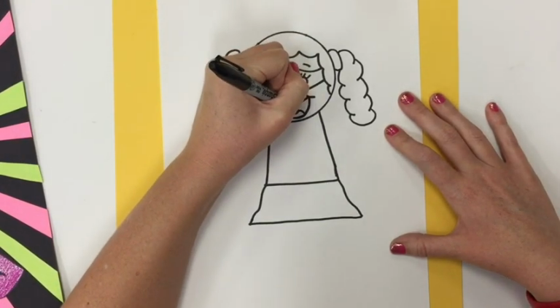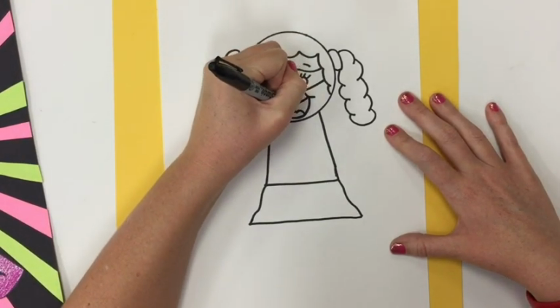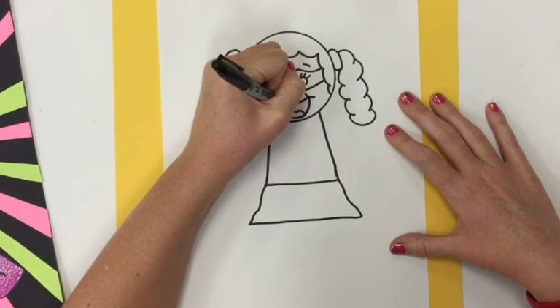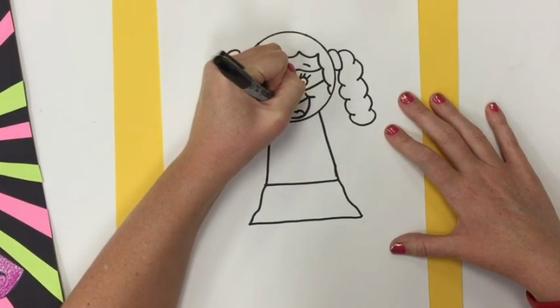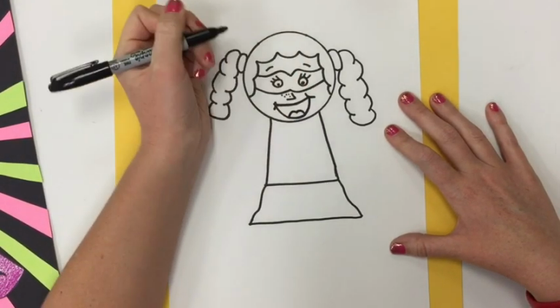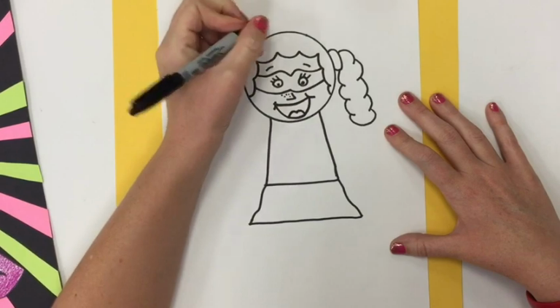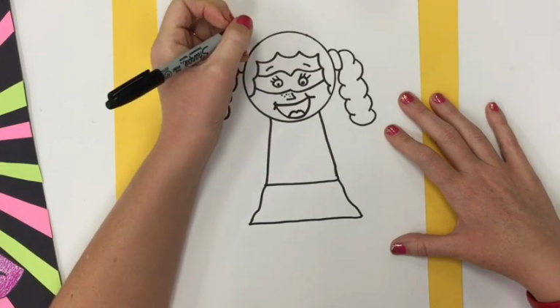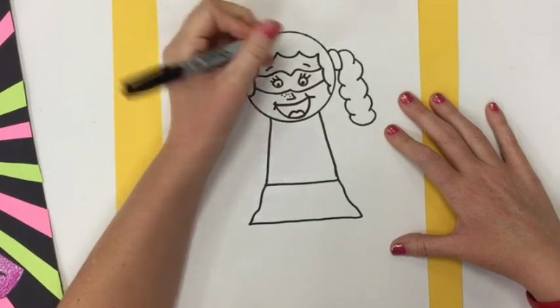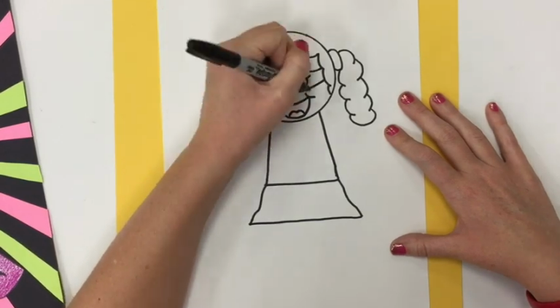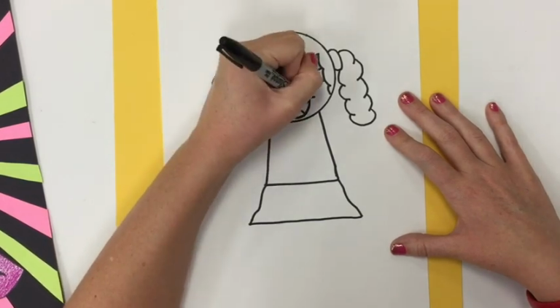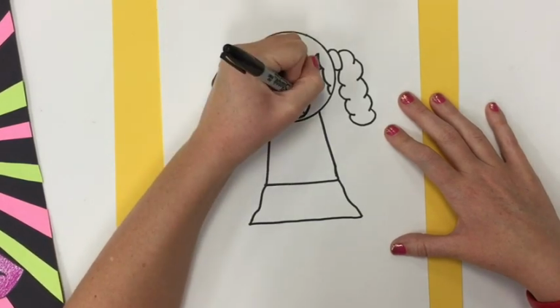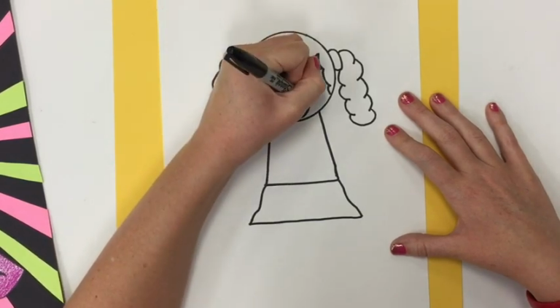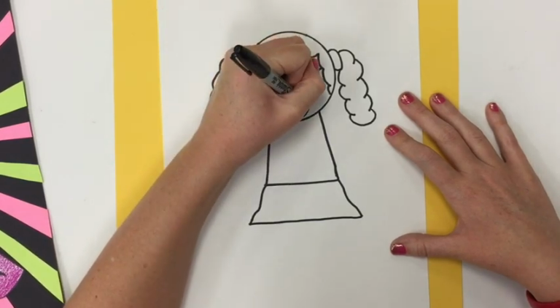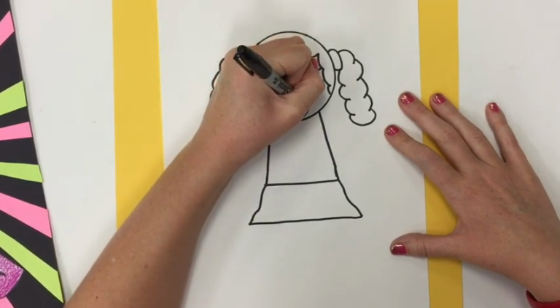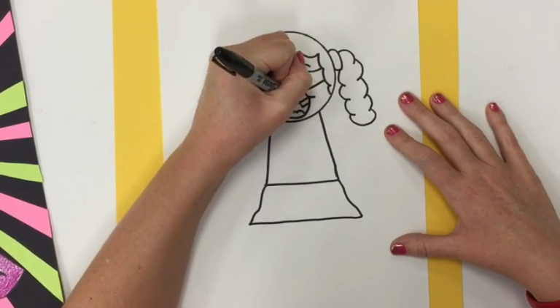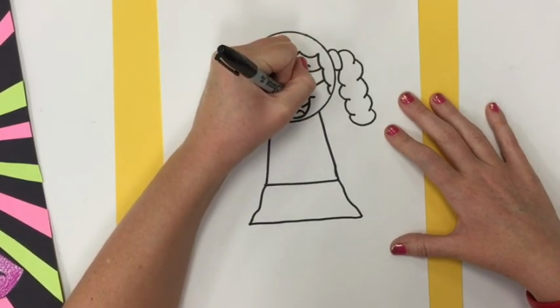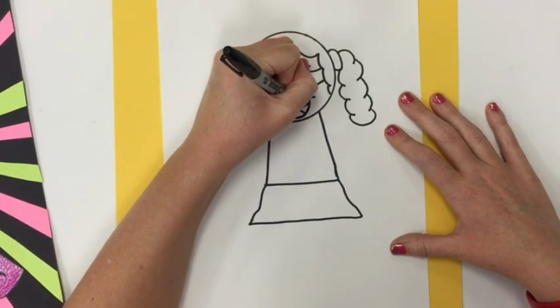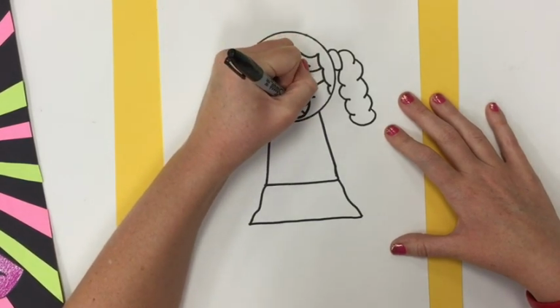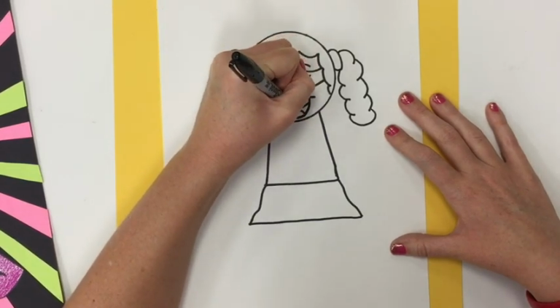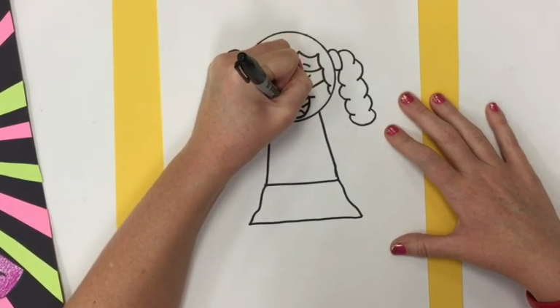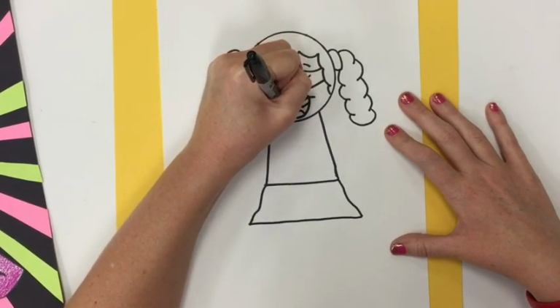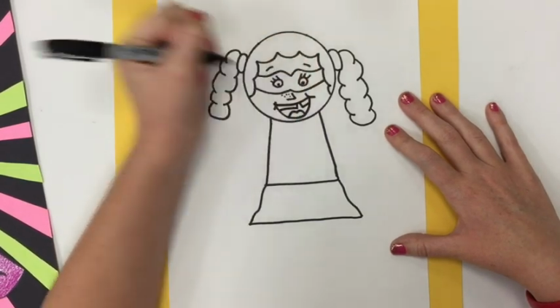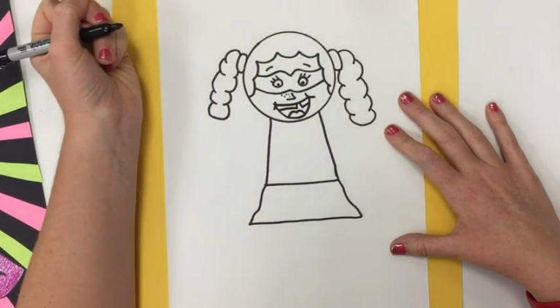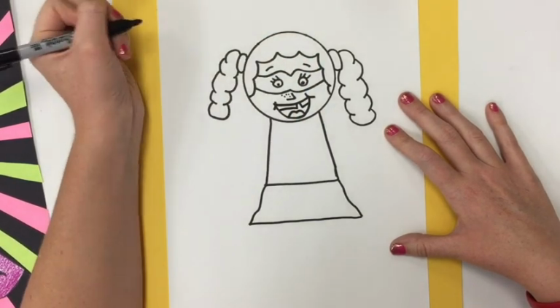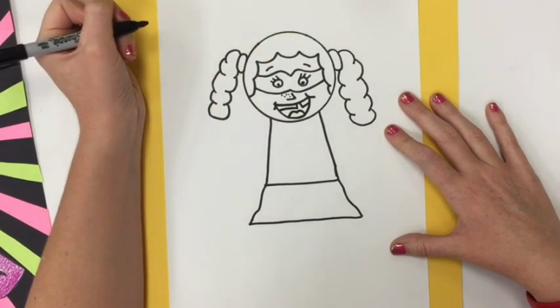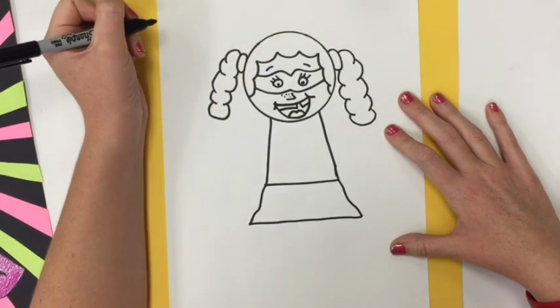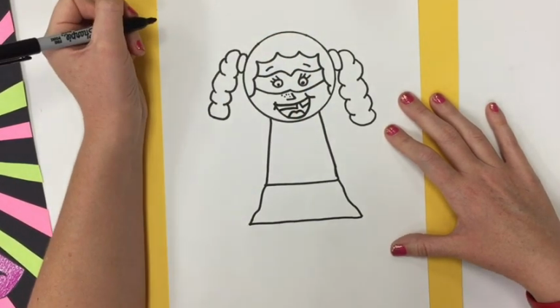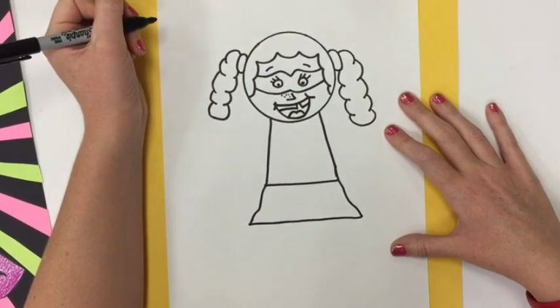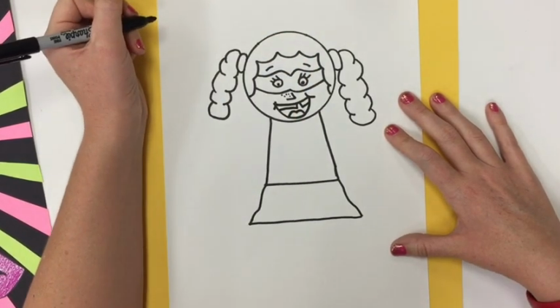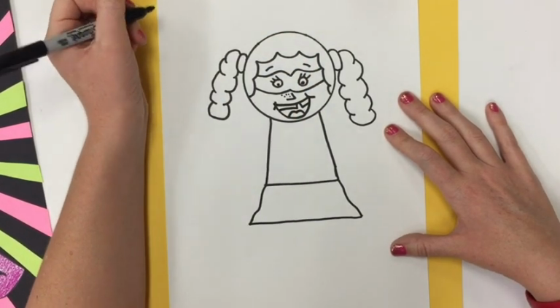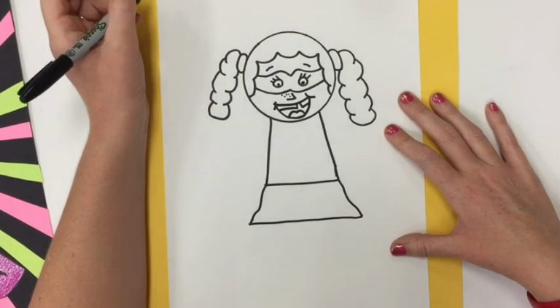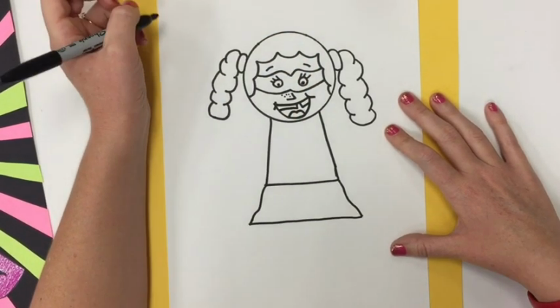Let's put a tongue inside of there. It looks like the letter M, and then maybe some teeth. I'm giving her some silly teeth.